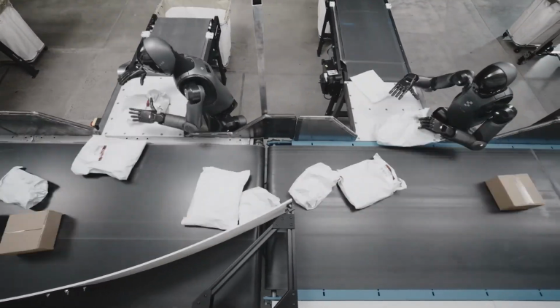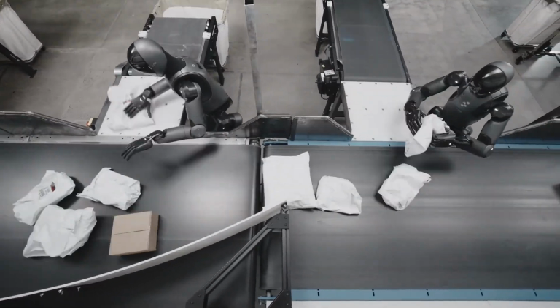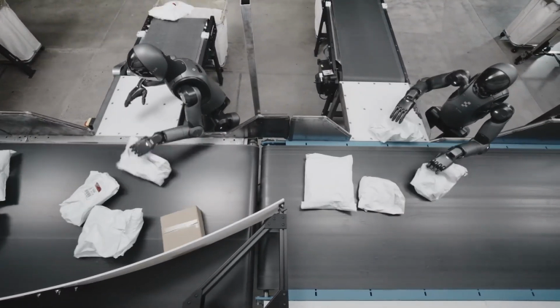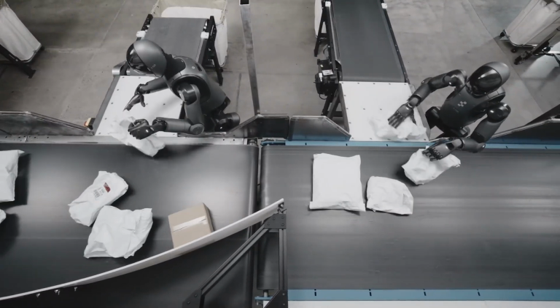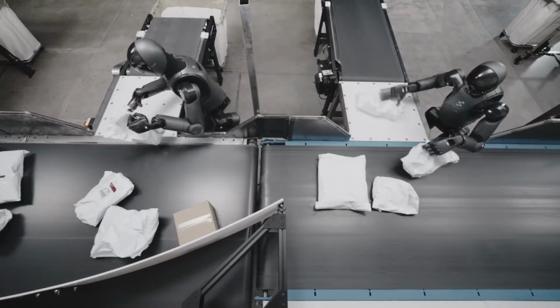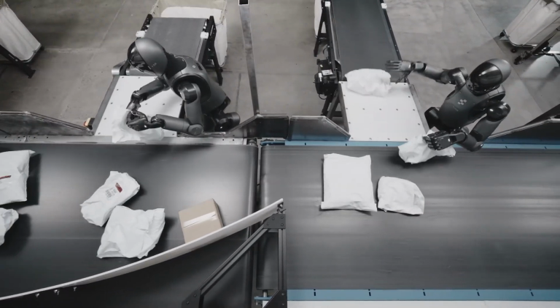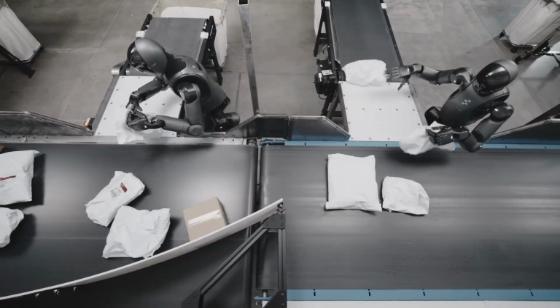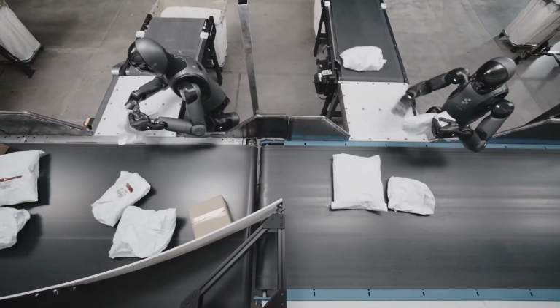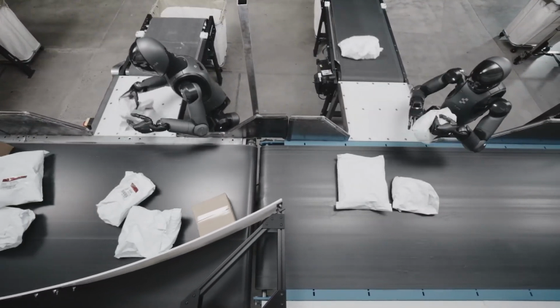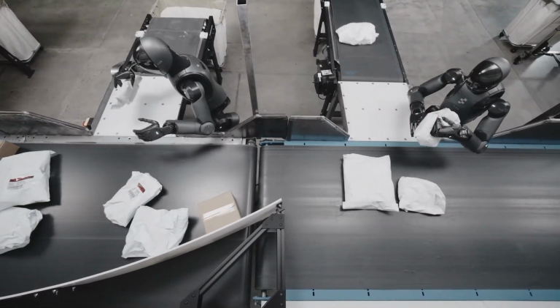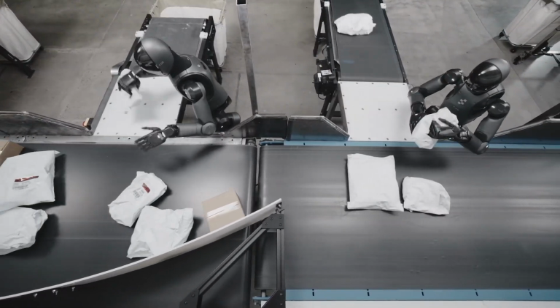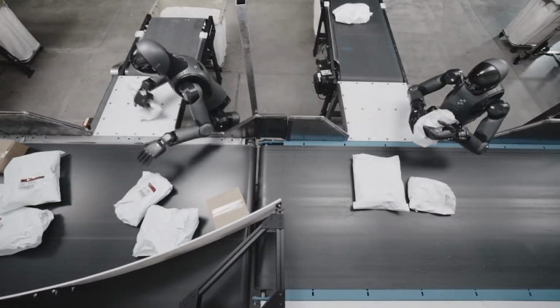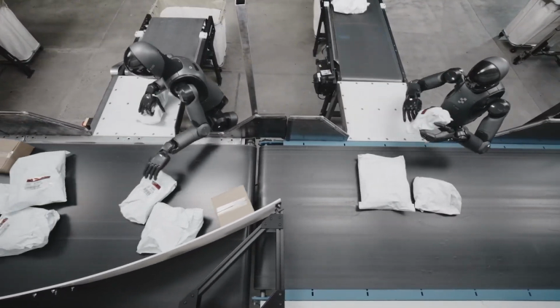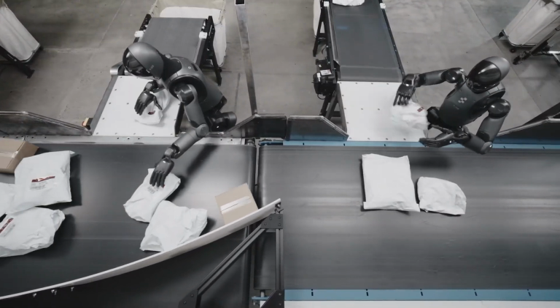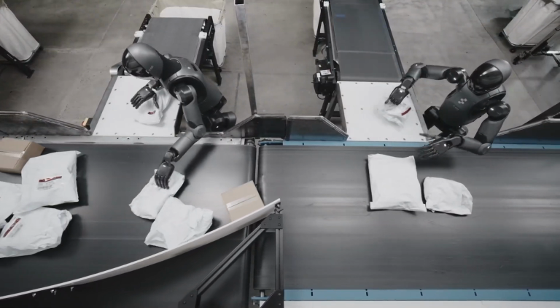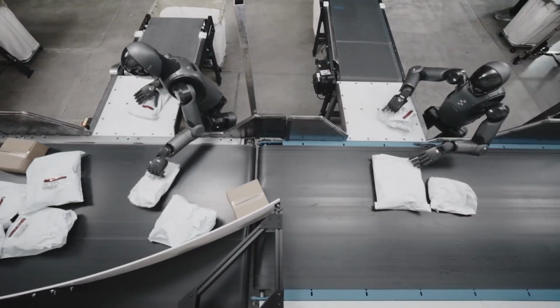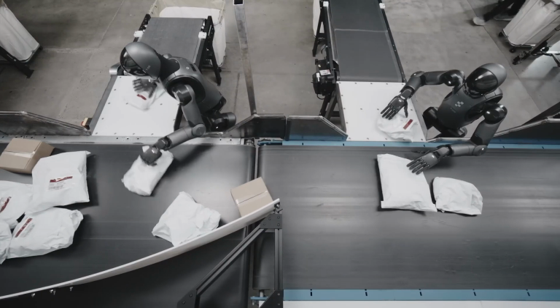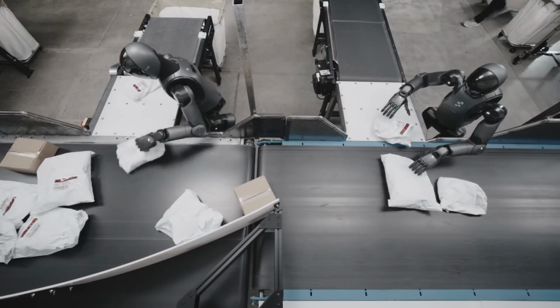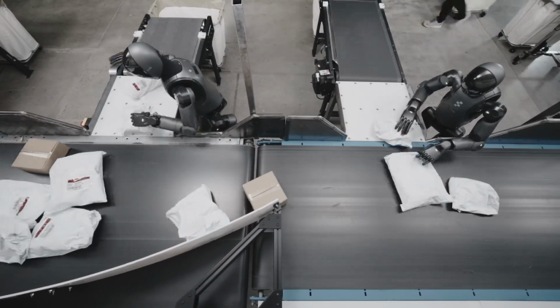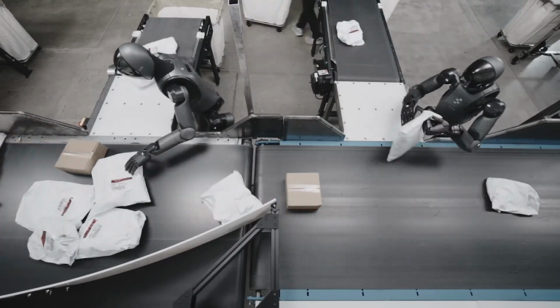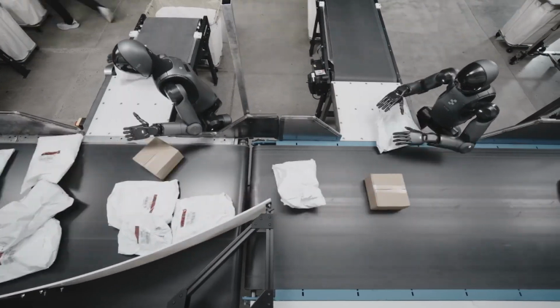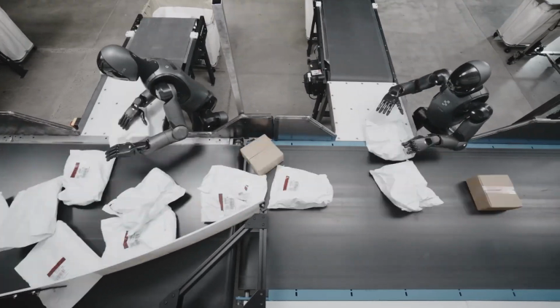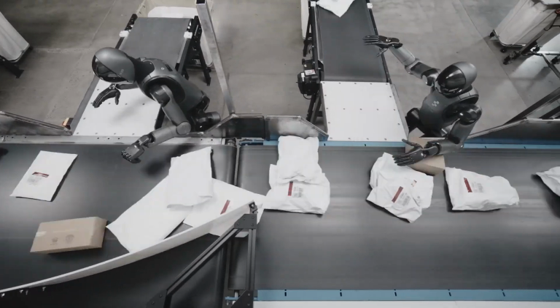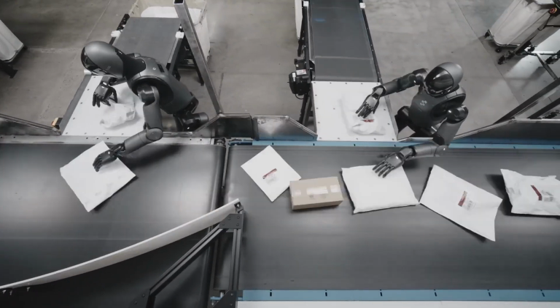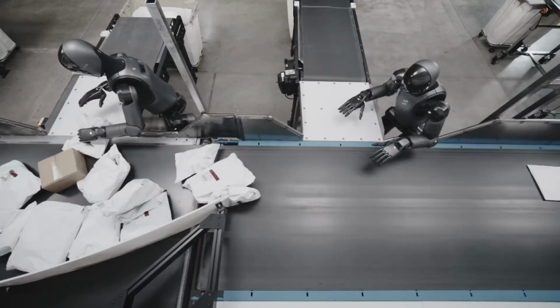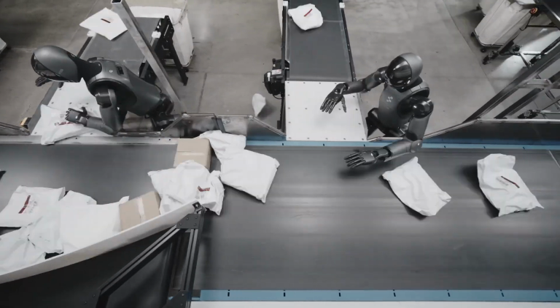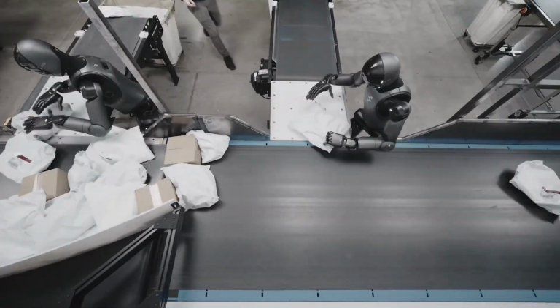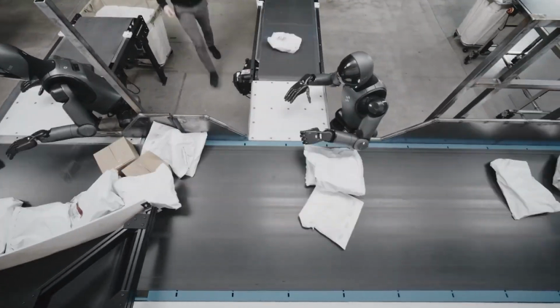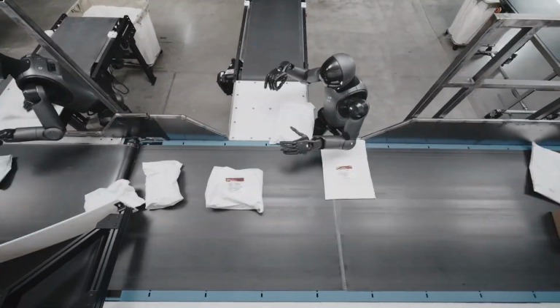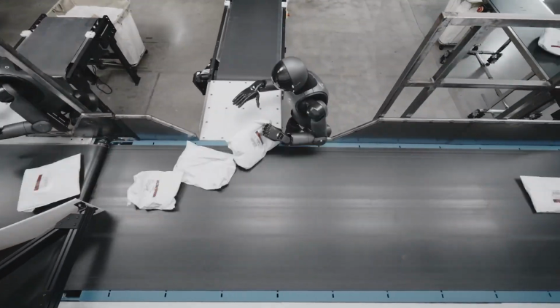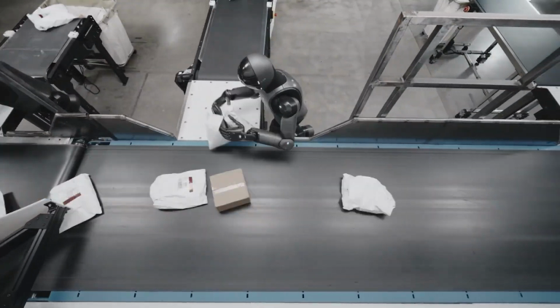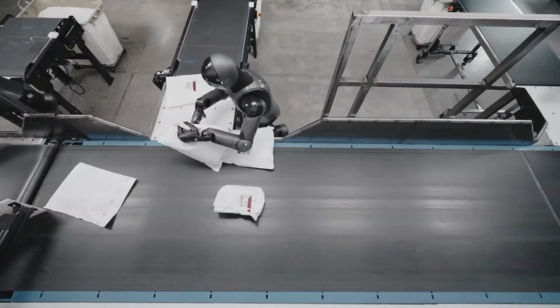But what's truly shocking isn't just where they are — it's how they got there. Let me show you exactly what this robot can do.